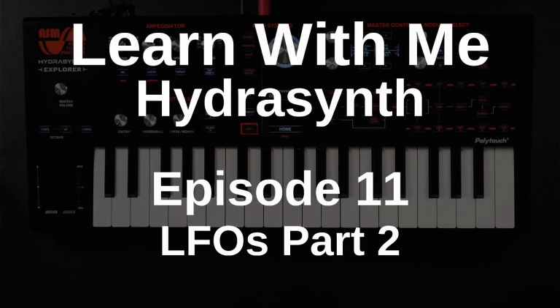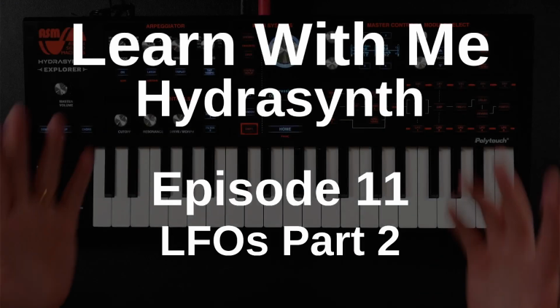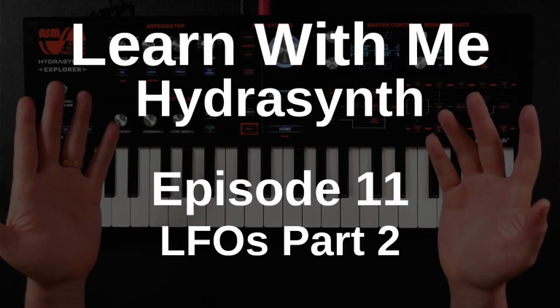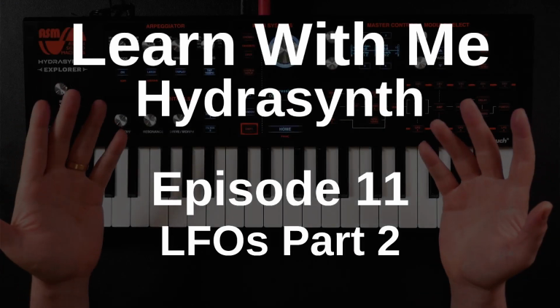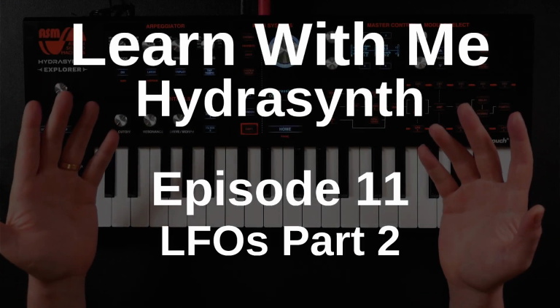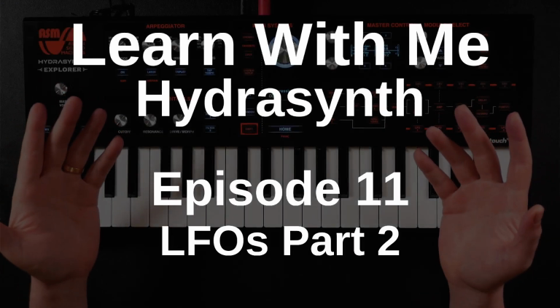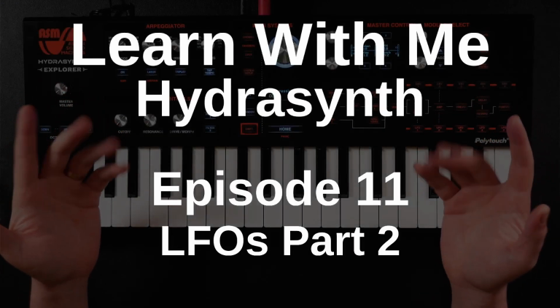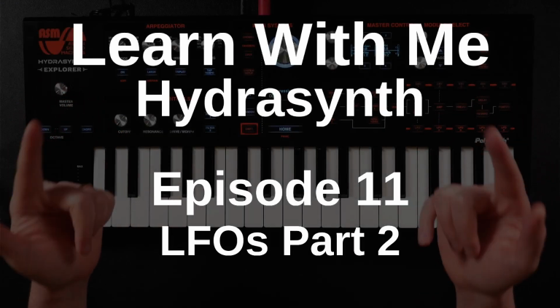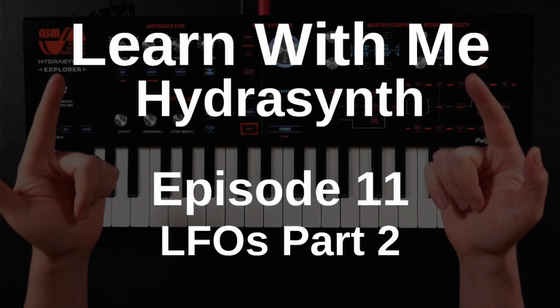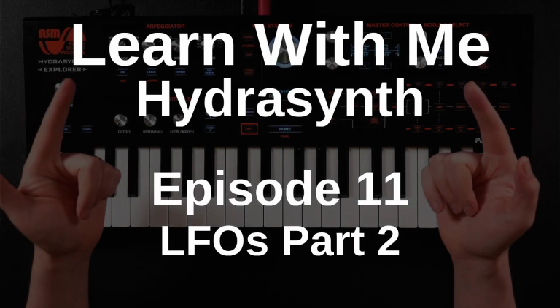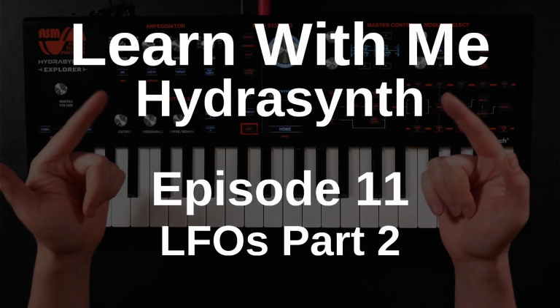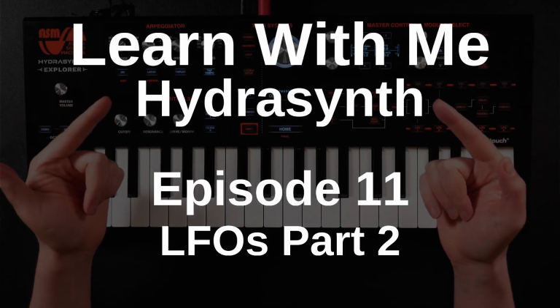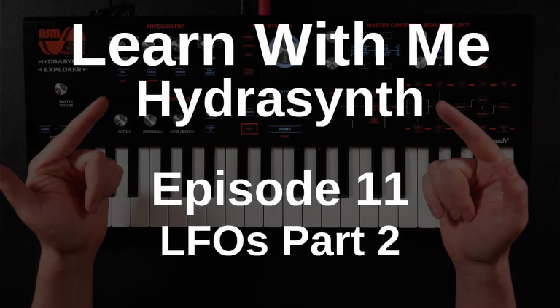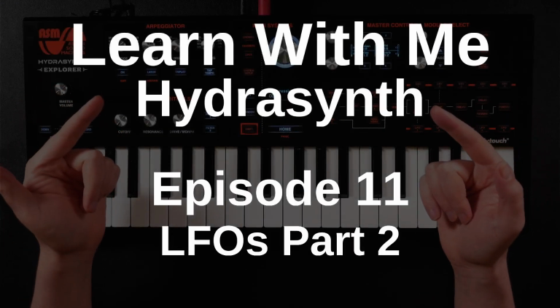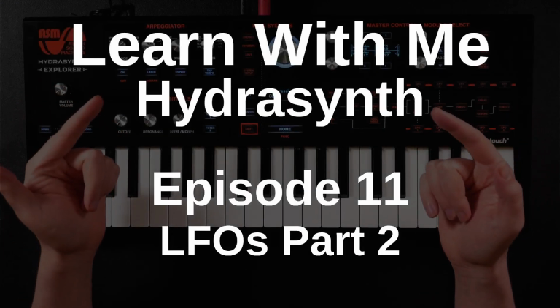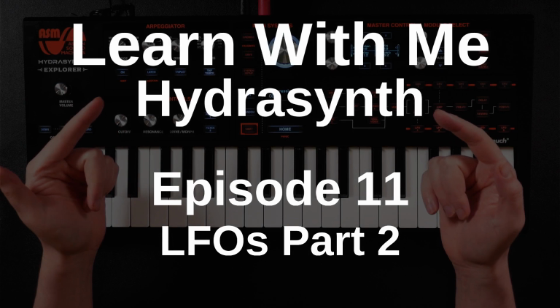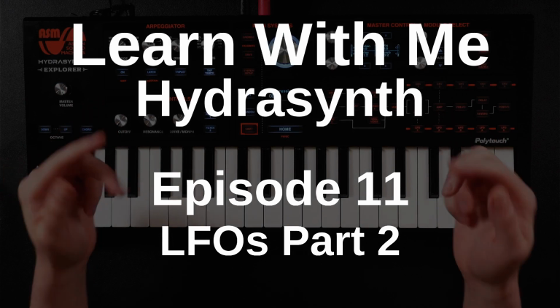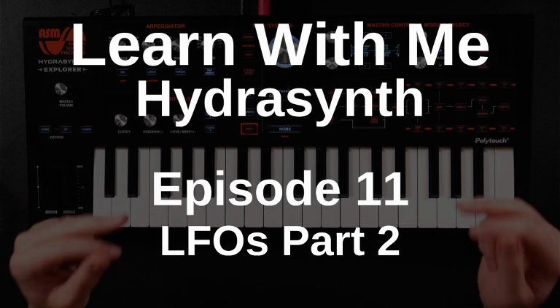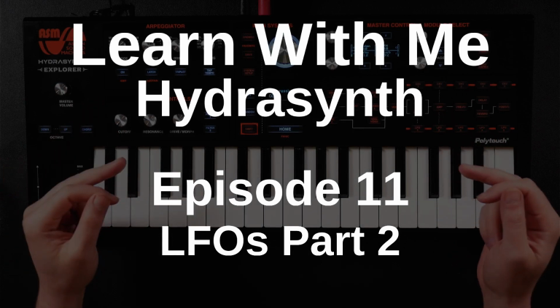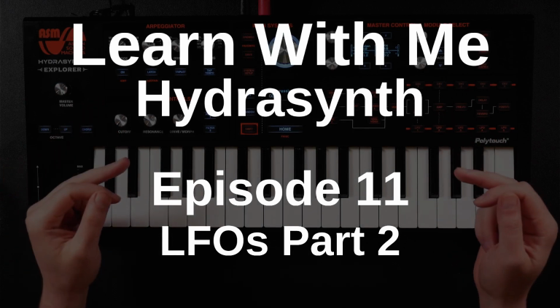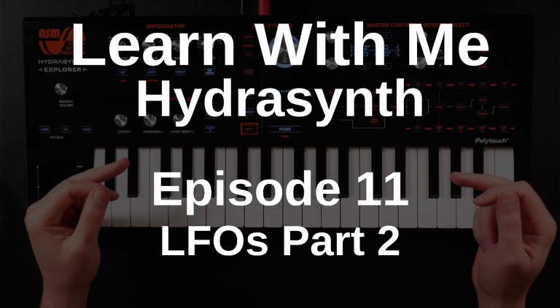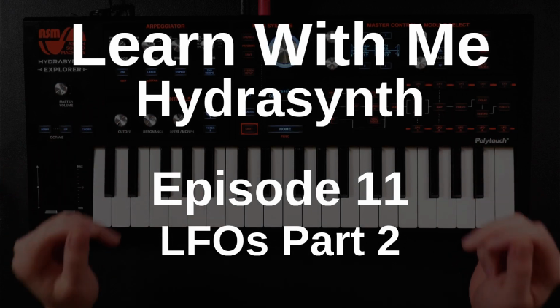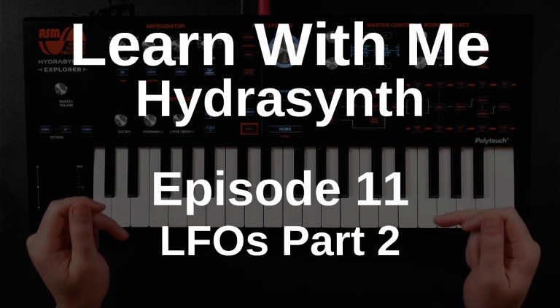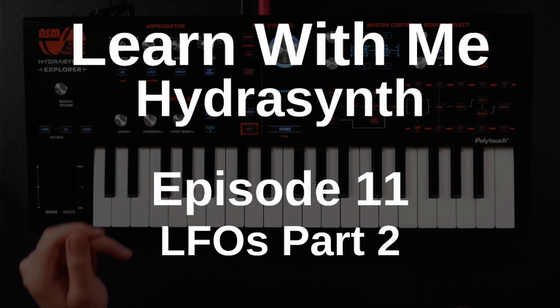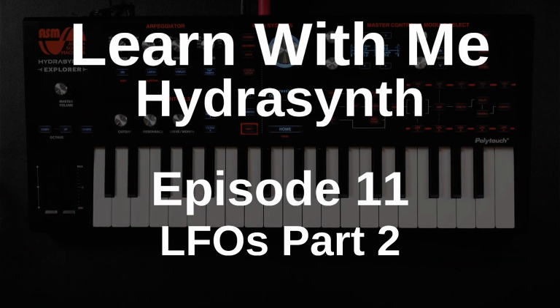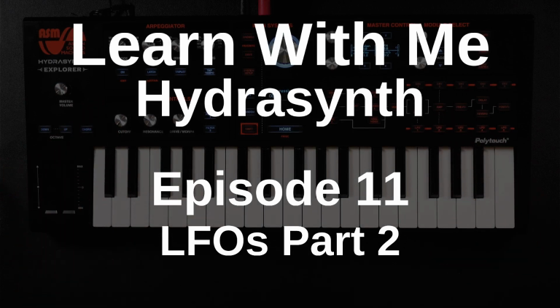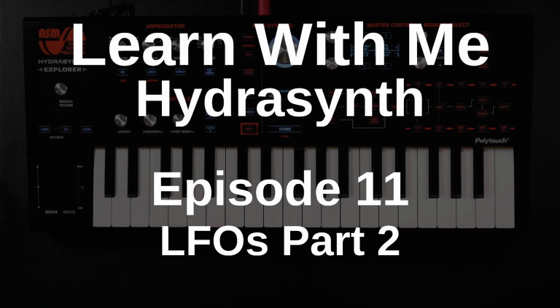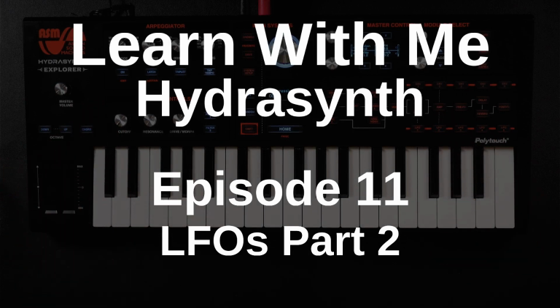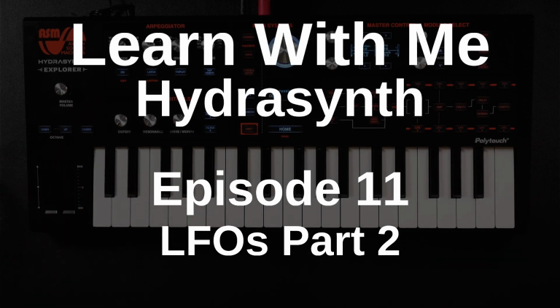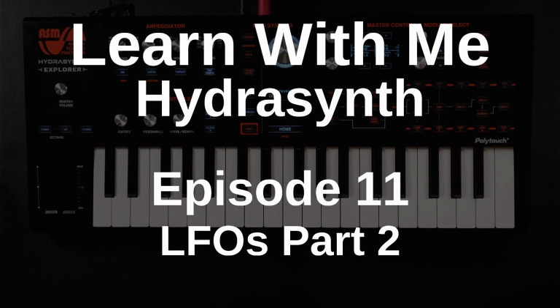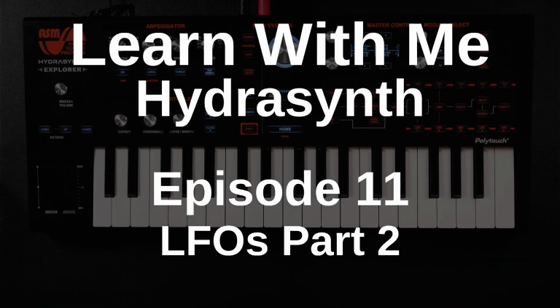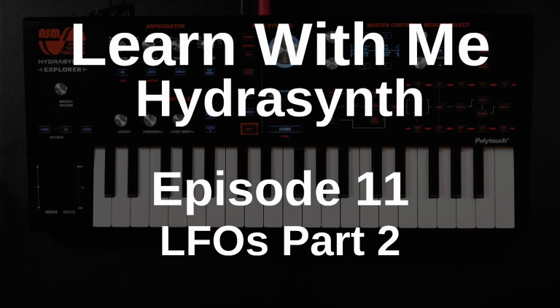Hello, and welcome to the next episode of my Learn With Me HydroSynth series. This is episode 11, LFOs part 2.